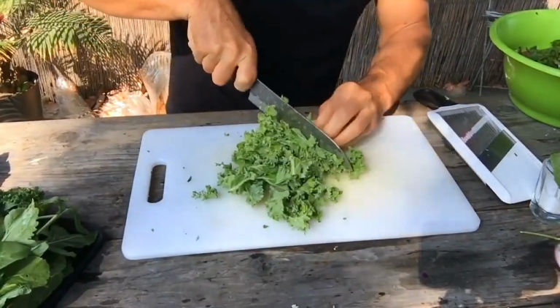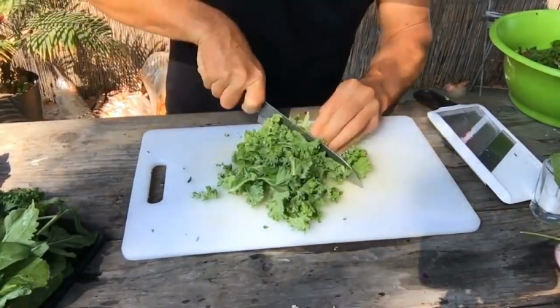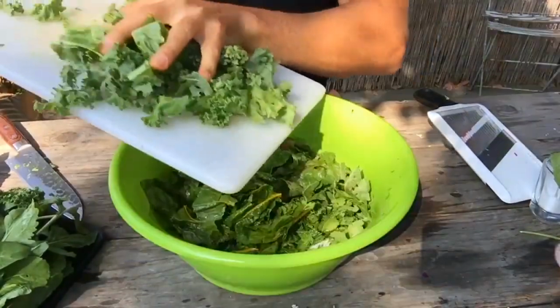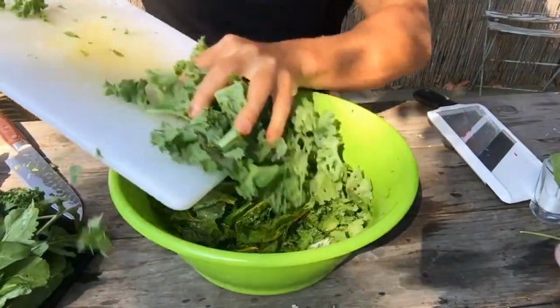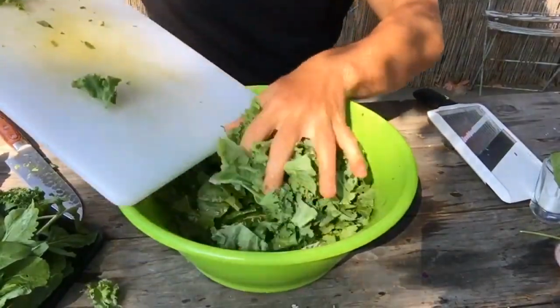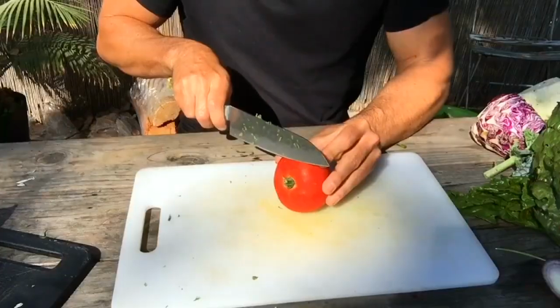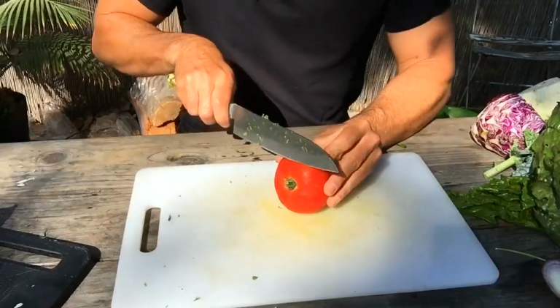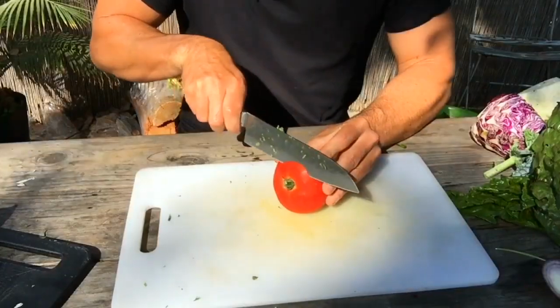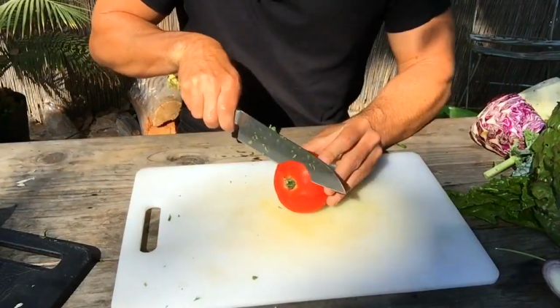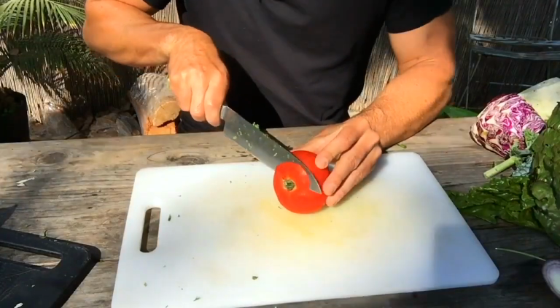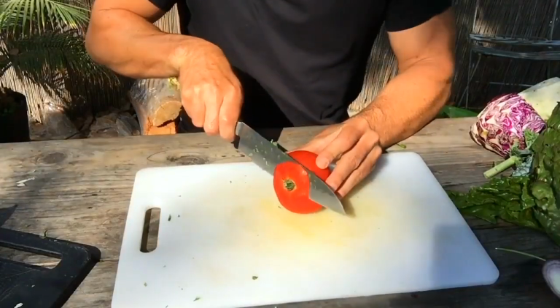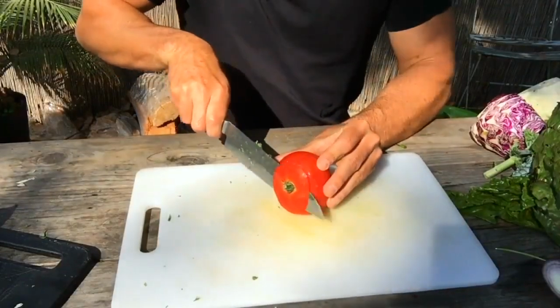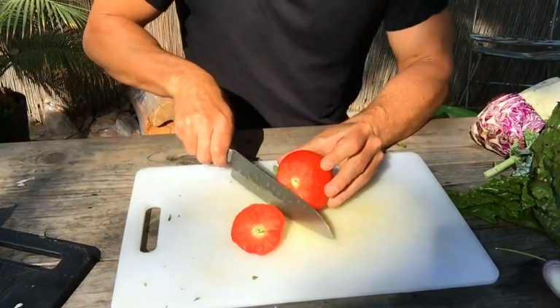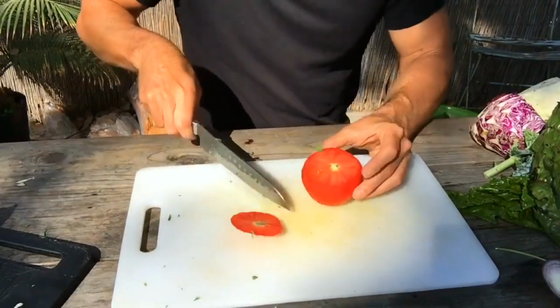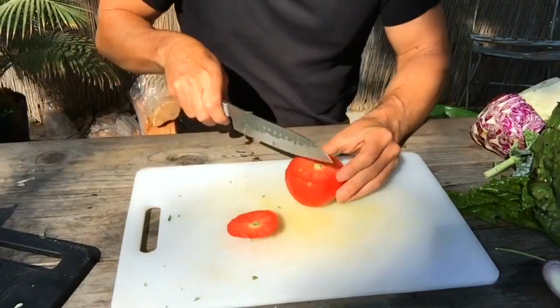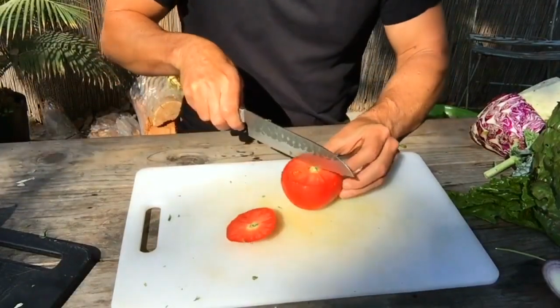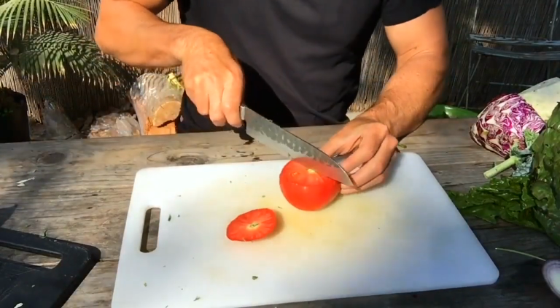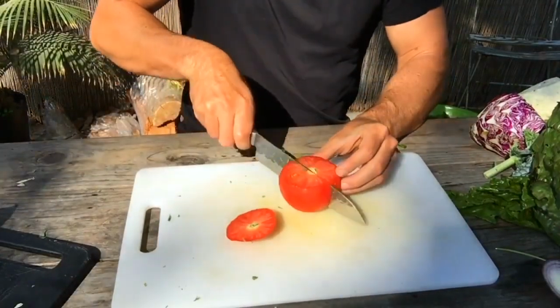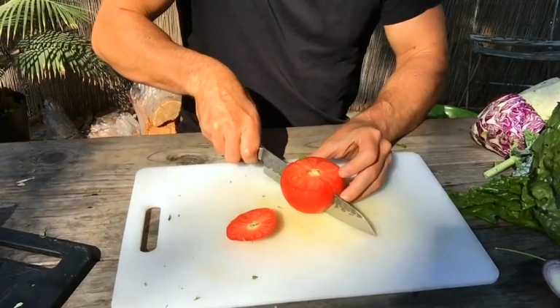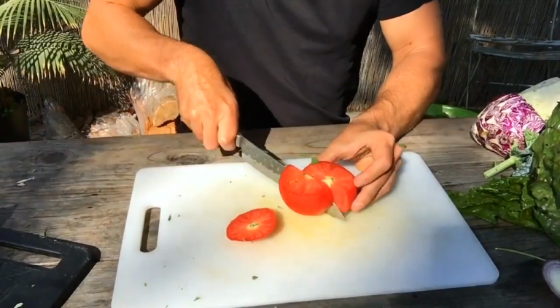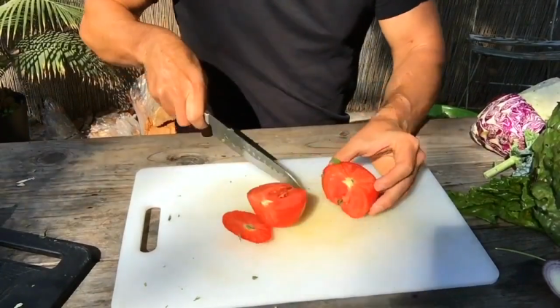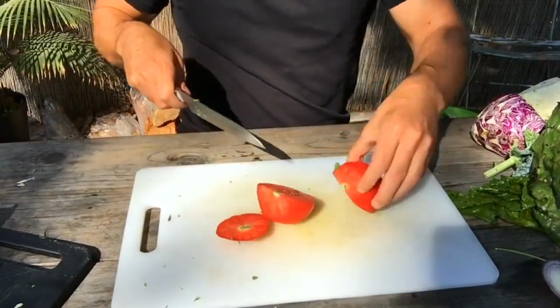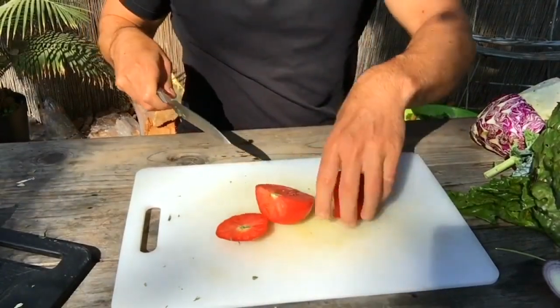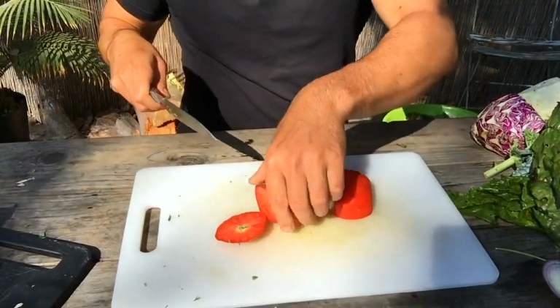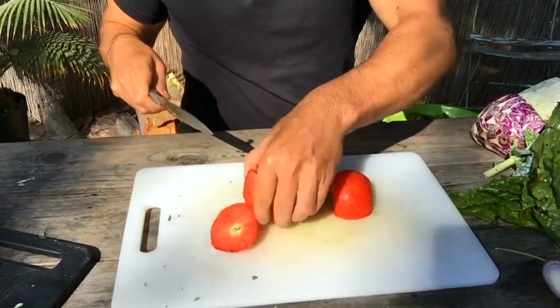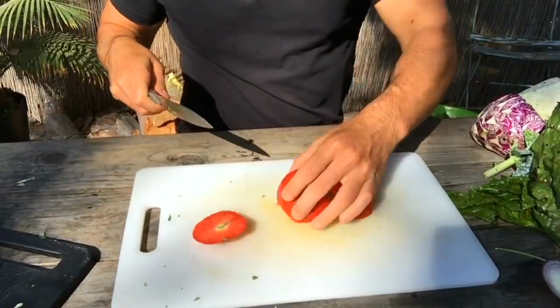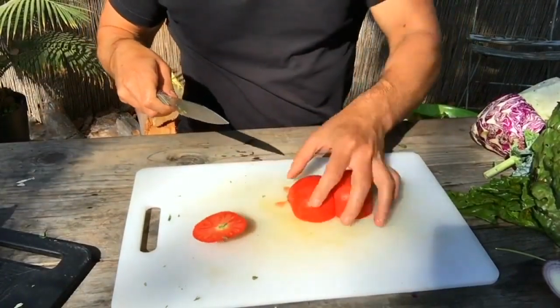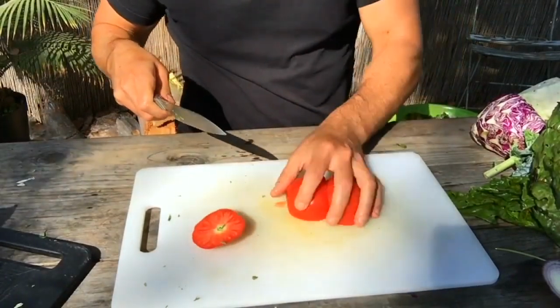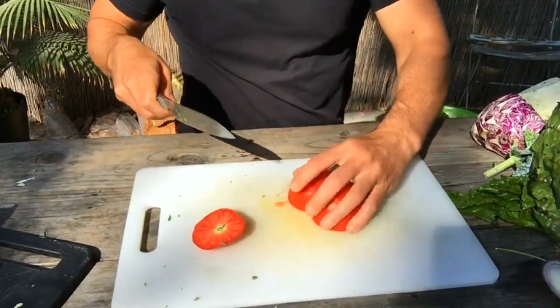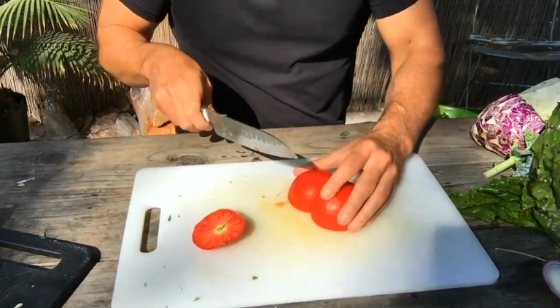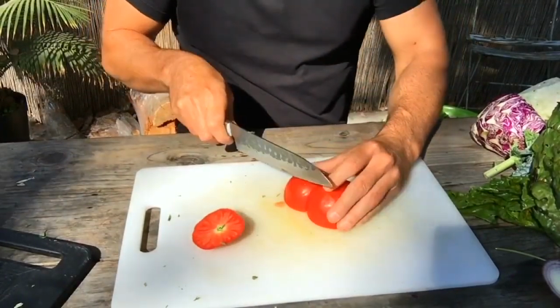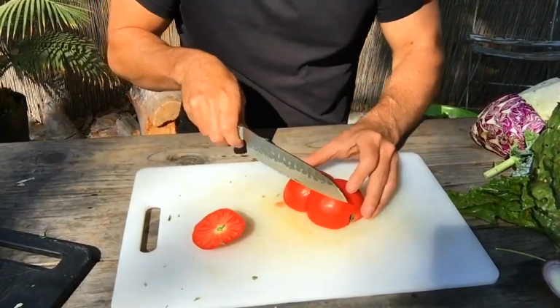Tomato — I like to just cut the top off, then cut it in half, and then take that.